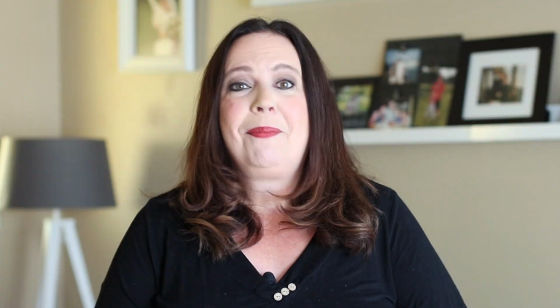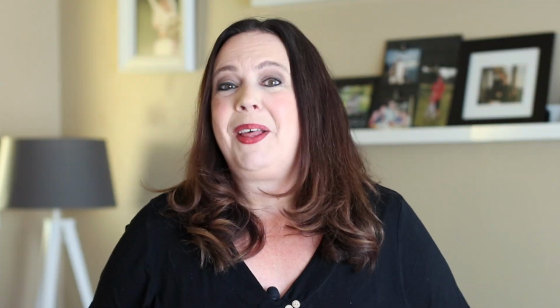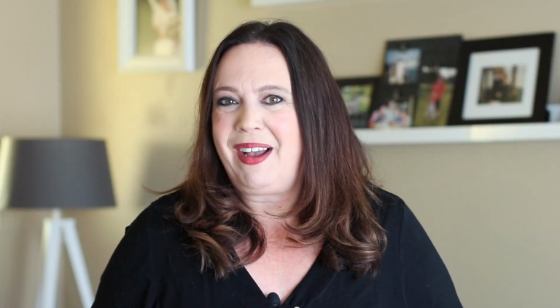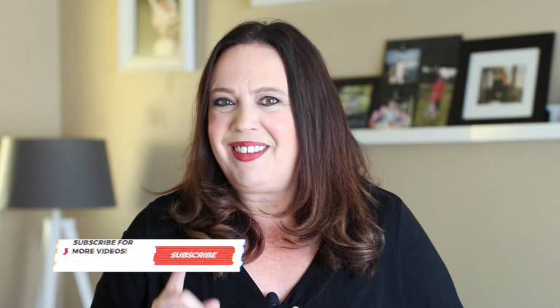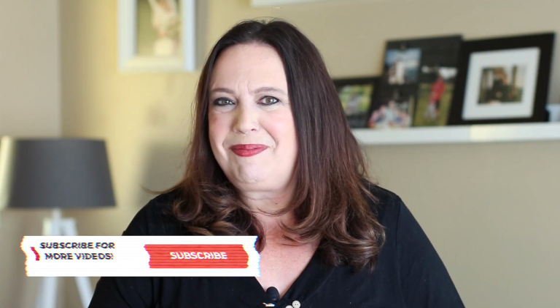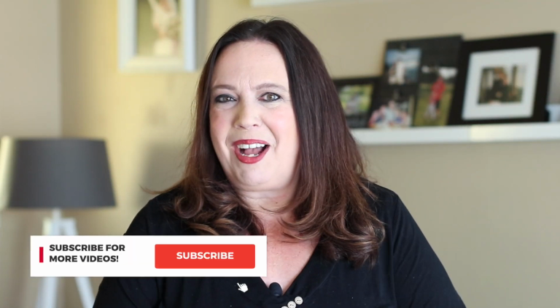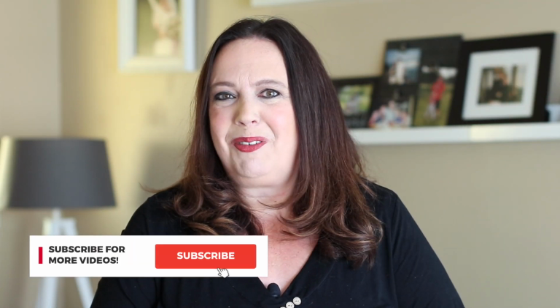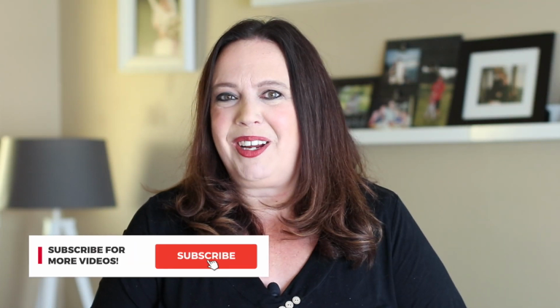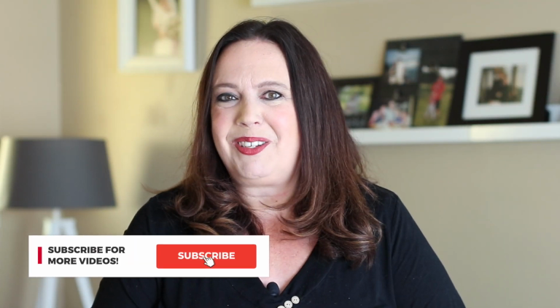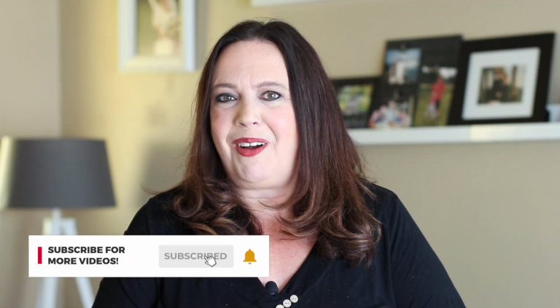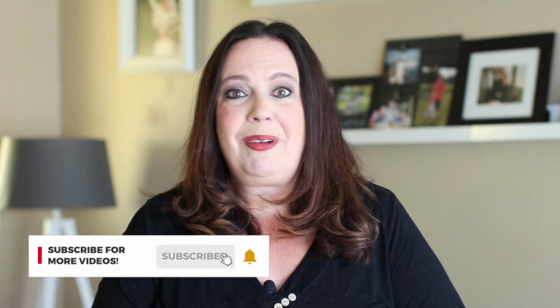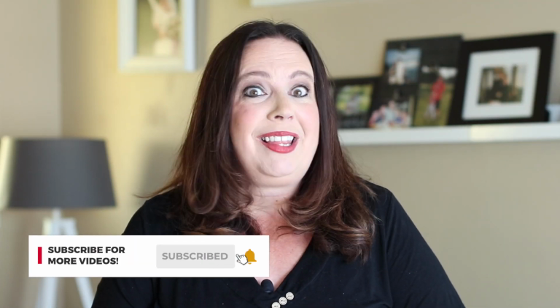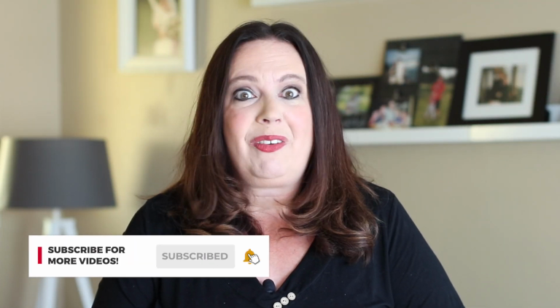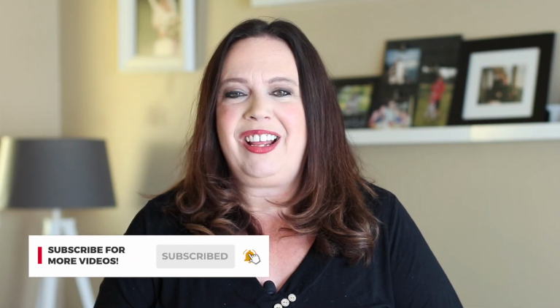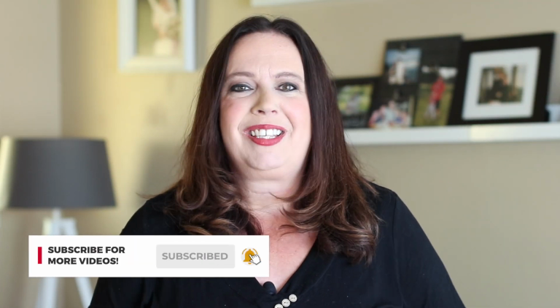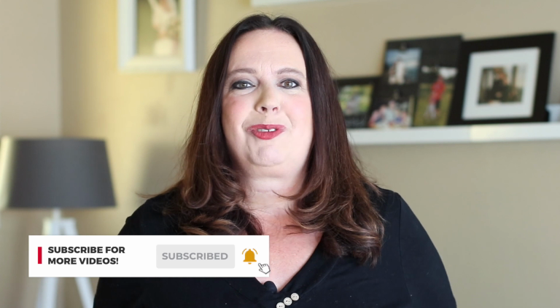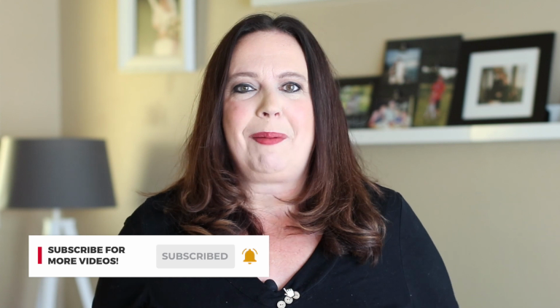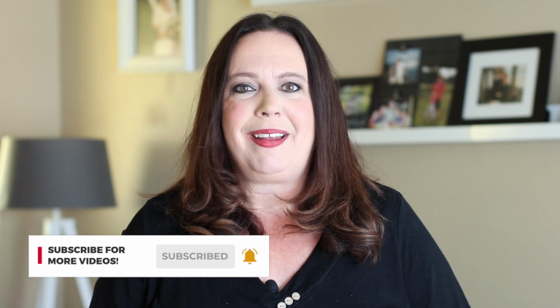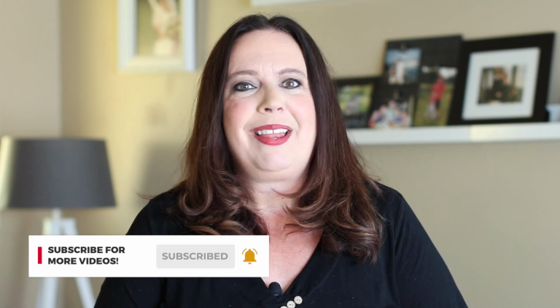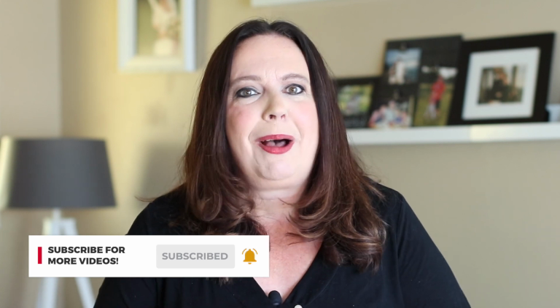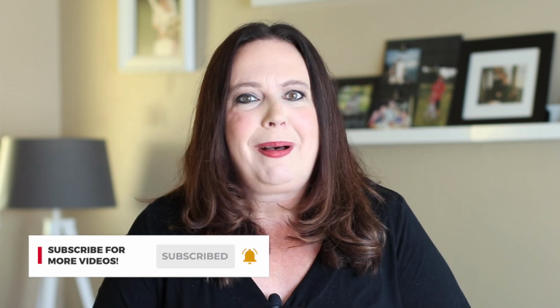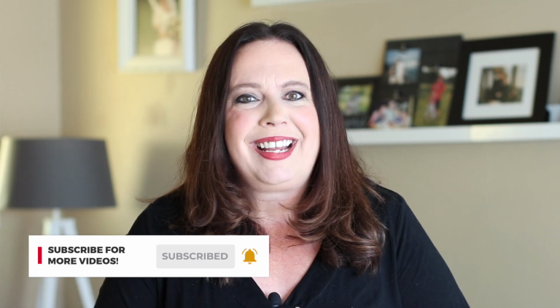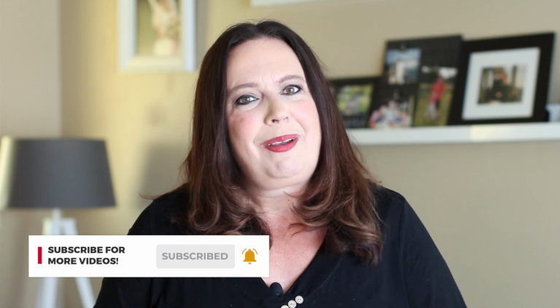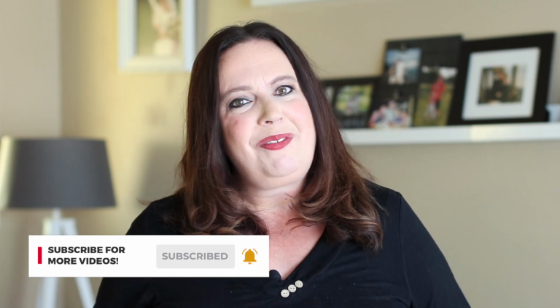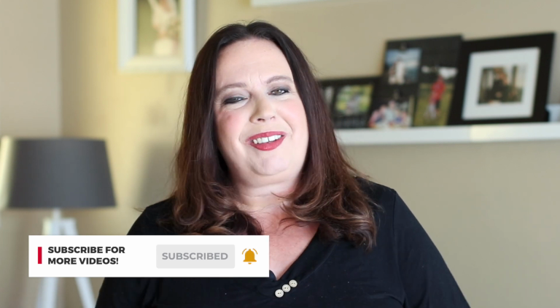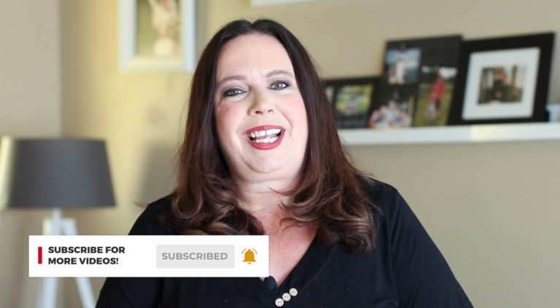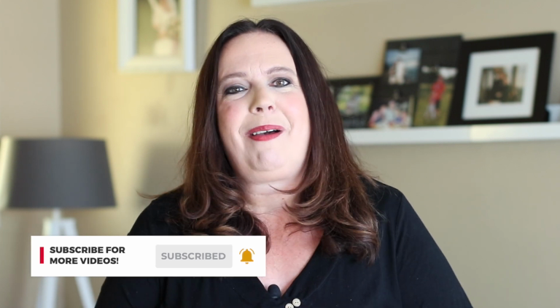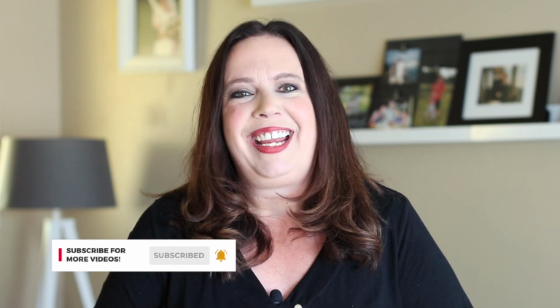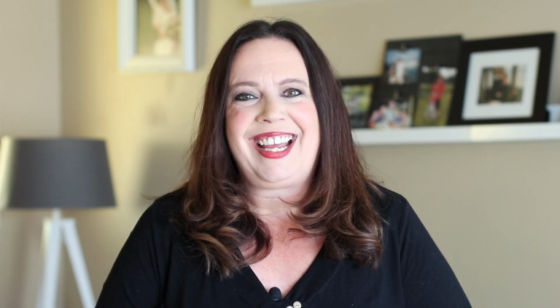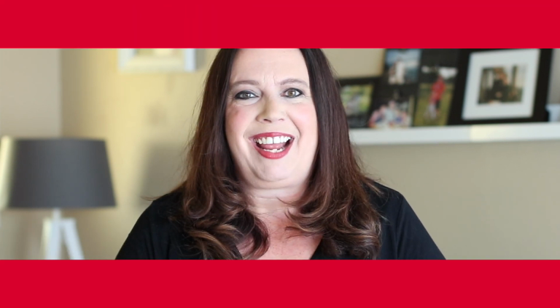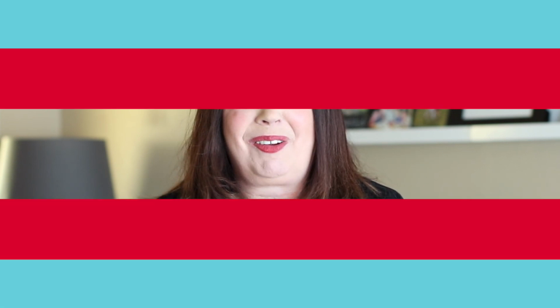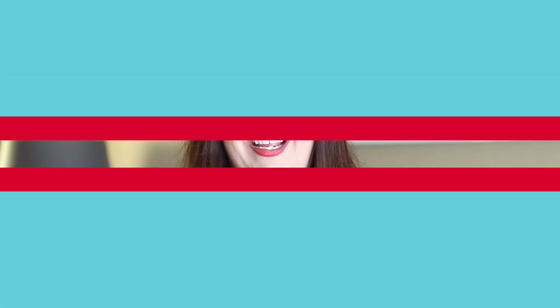By the way, if this has been helpful for you so far, we'd love if you'd hit the subscribe button and the bell button, as we have new videos that come out each and every week.